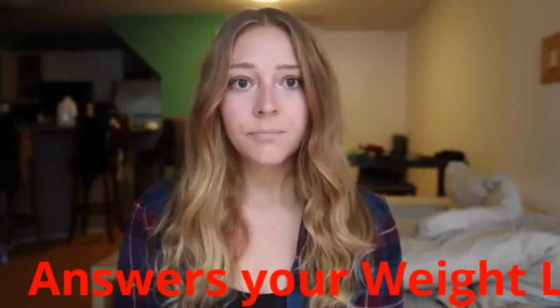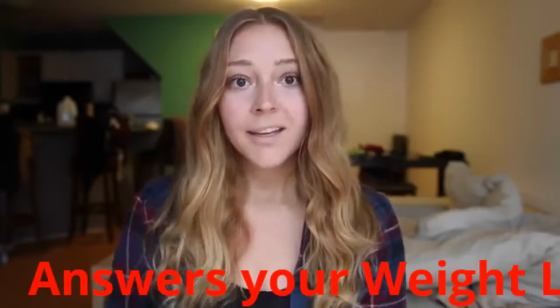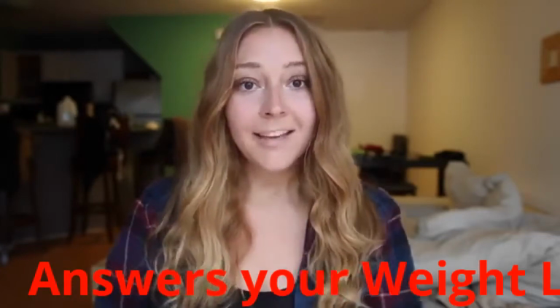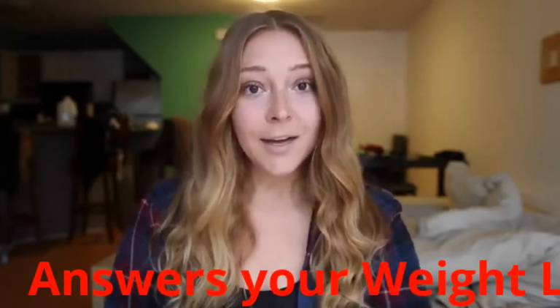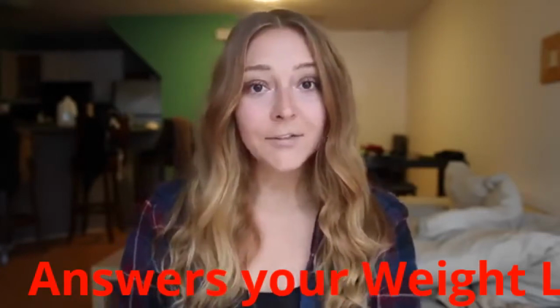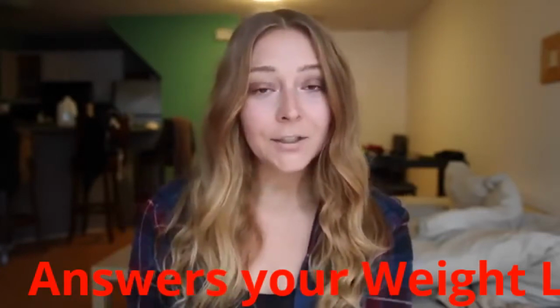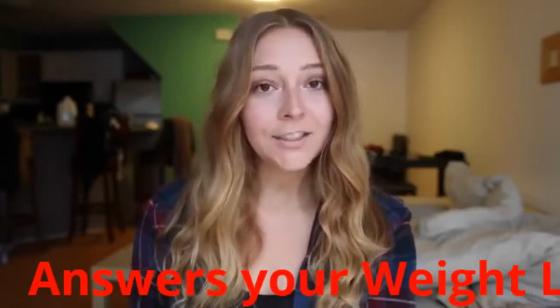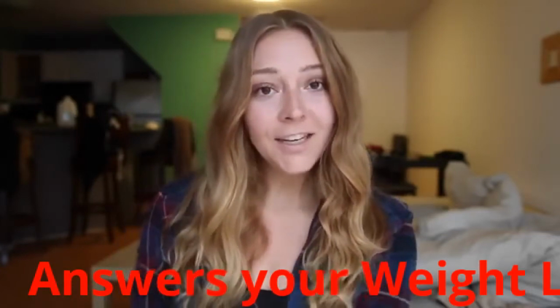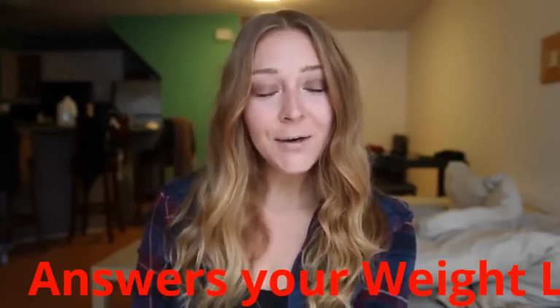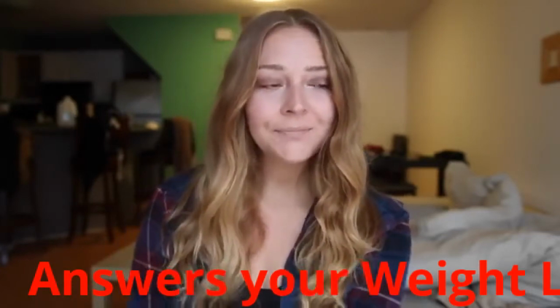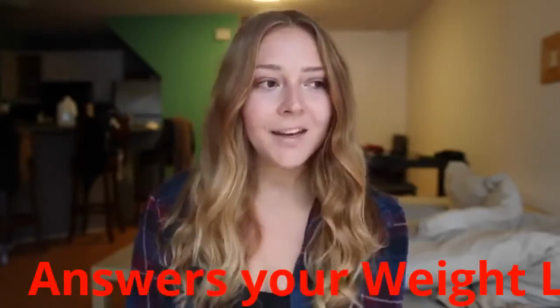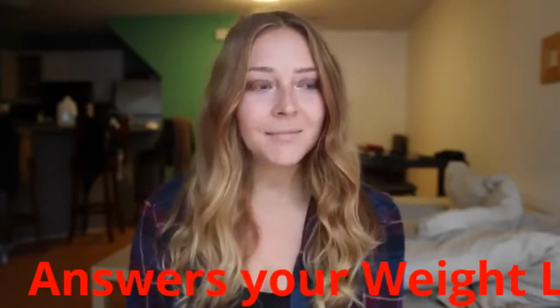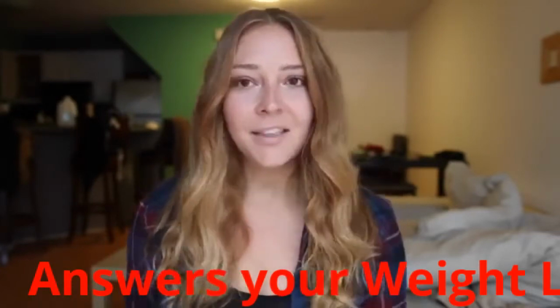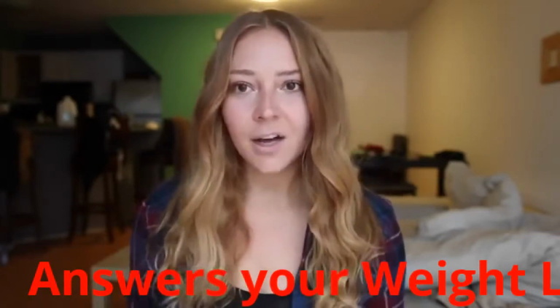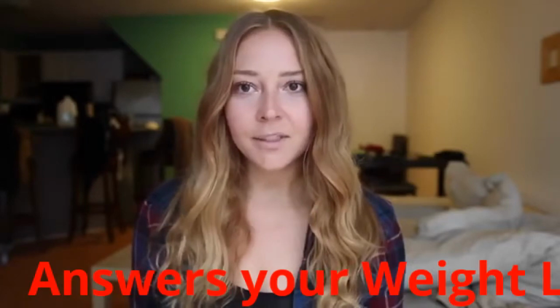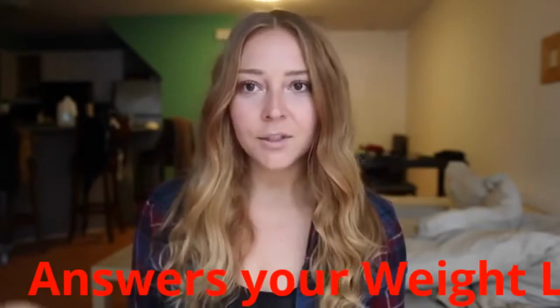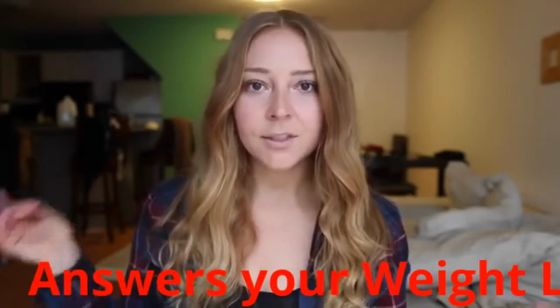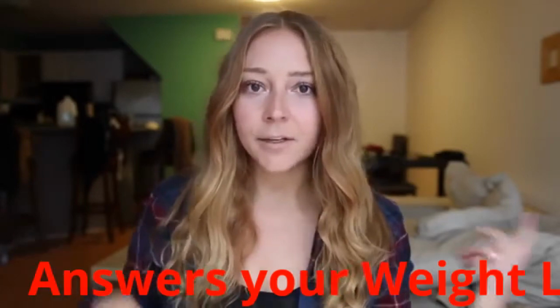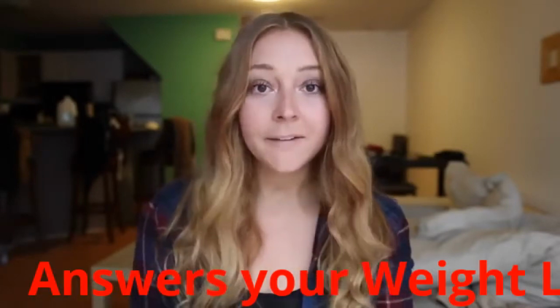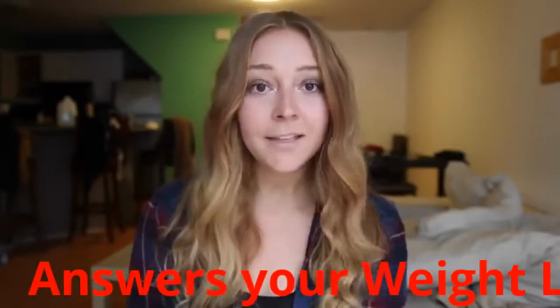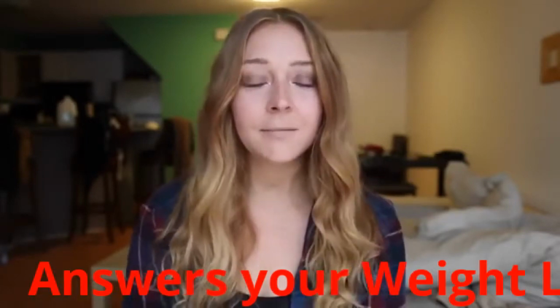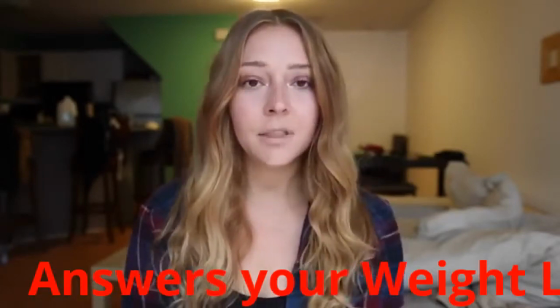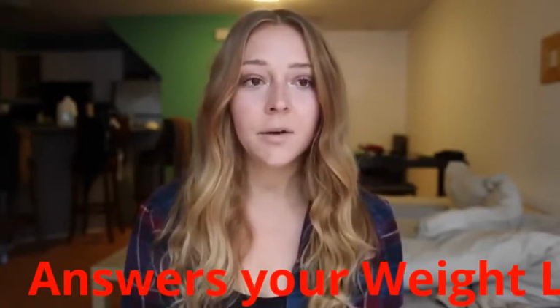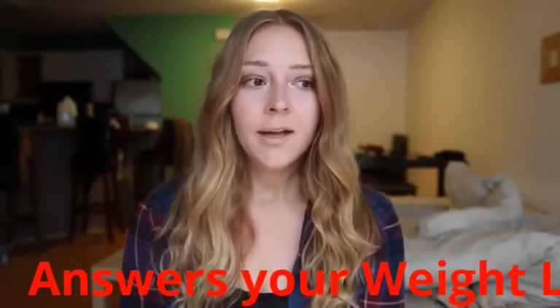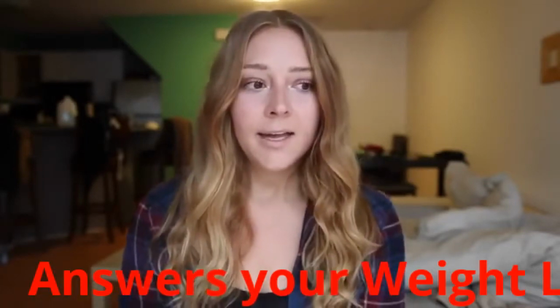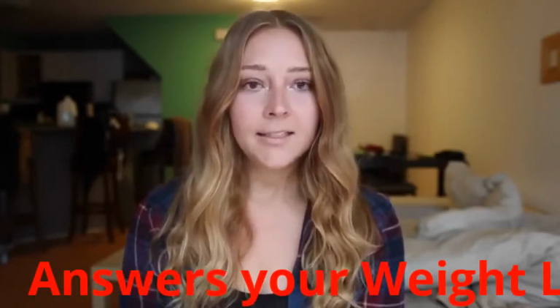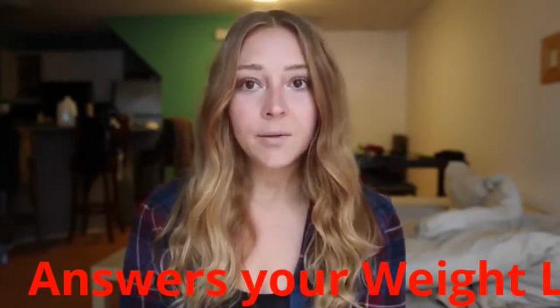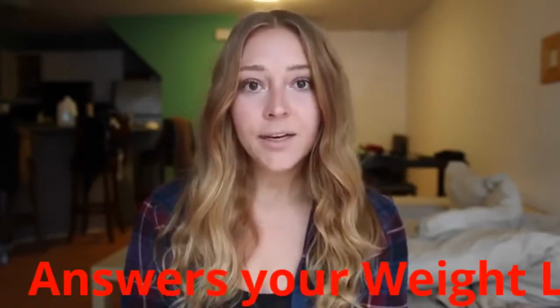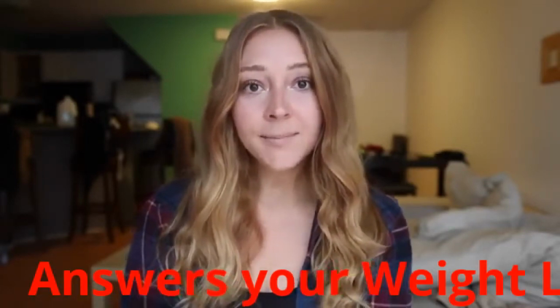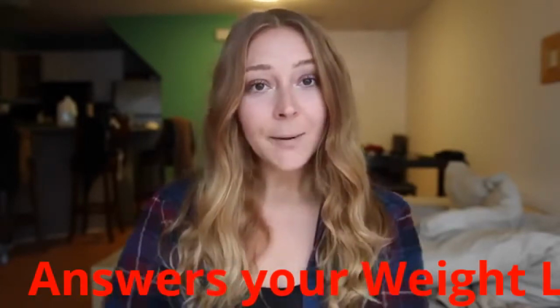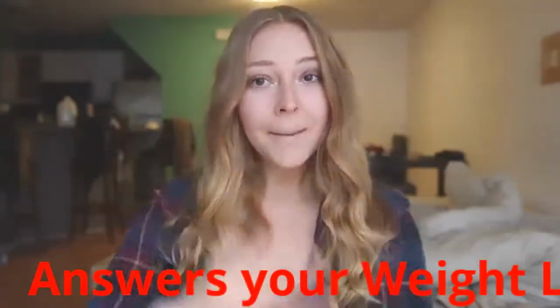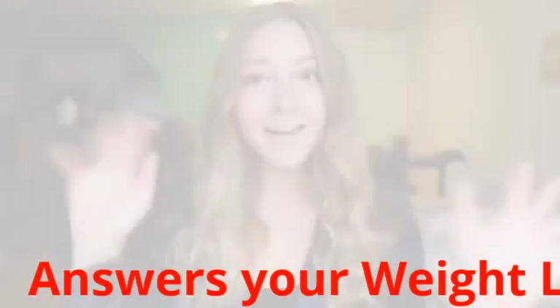Thank you guys for watching this video. Leave your comments and questions about intermittent fasting below, and I will see you guys tomorrow. Bye!